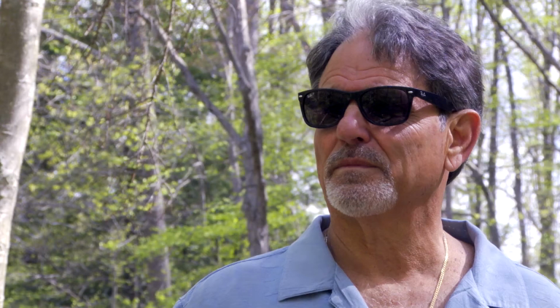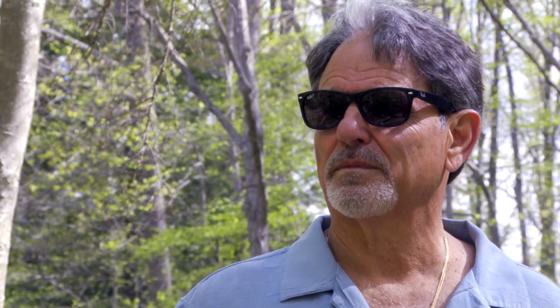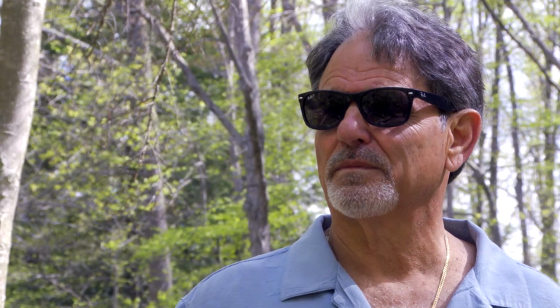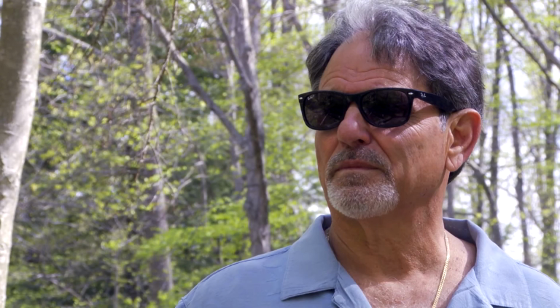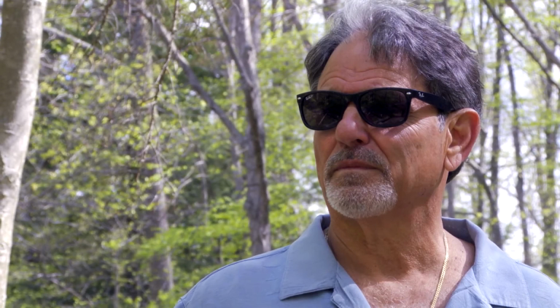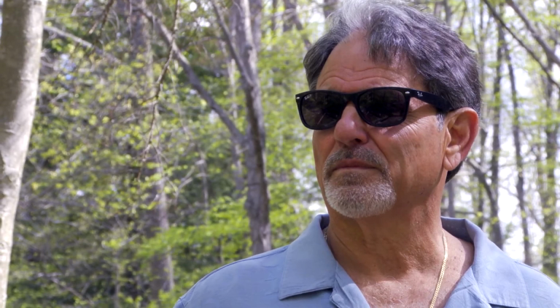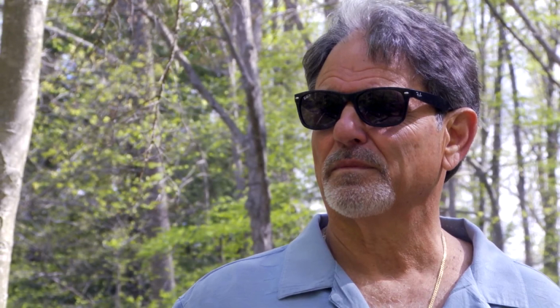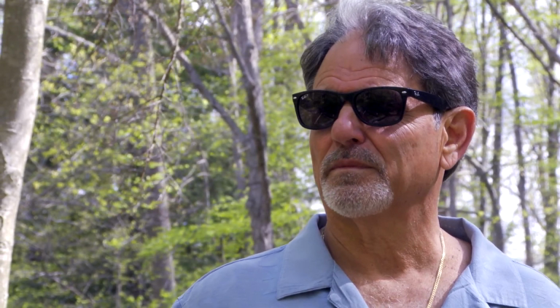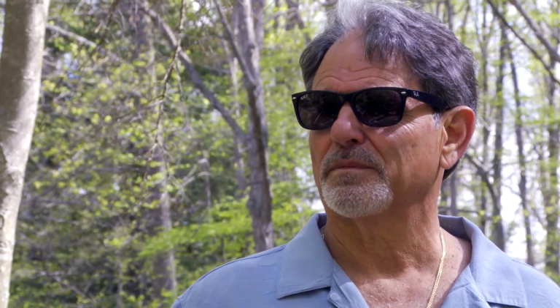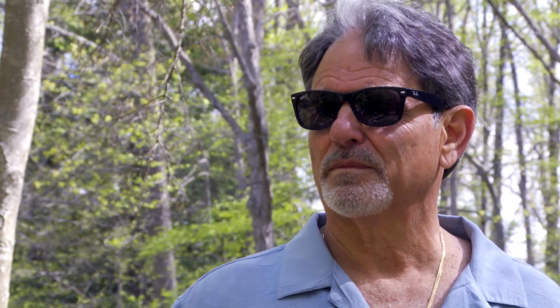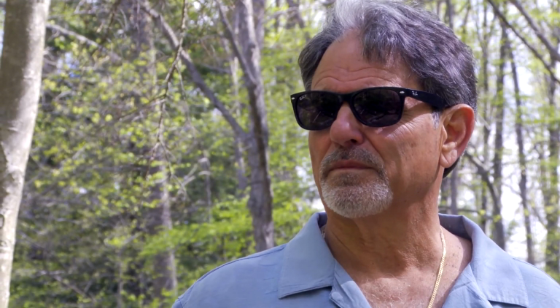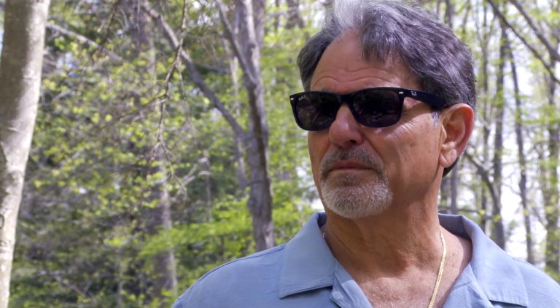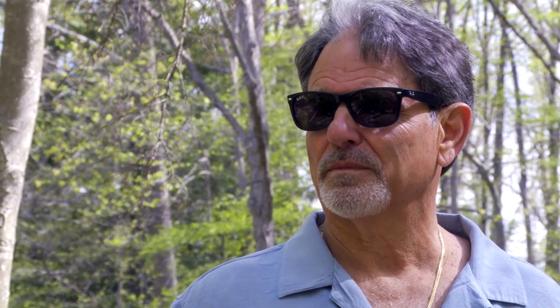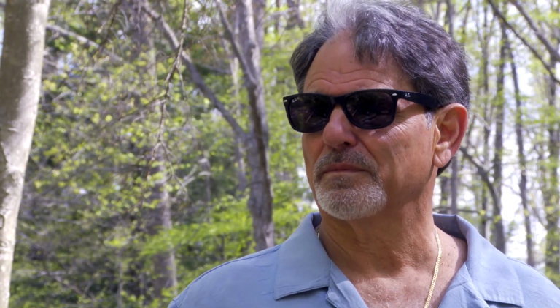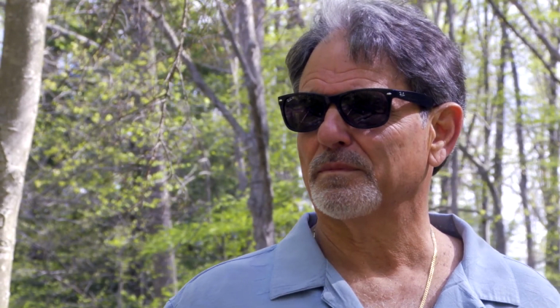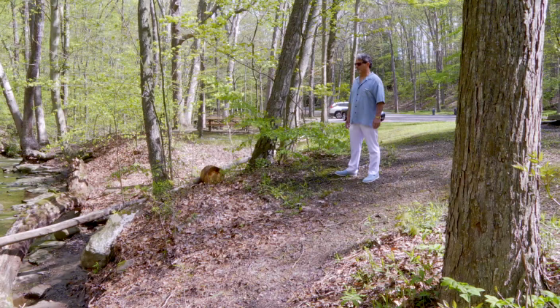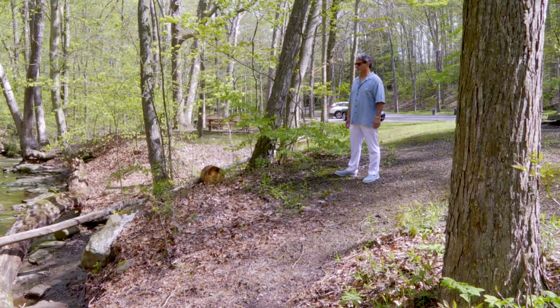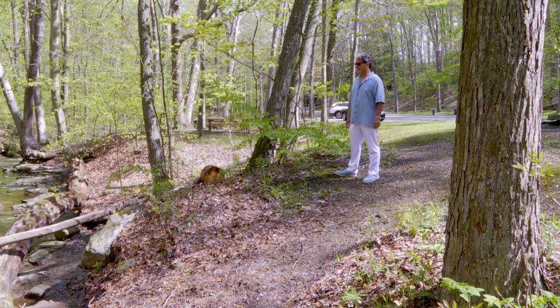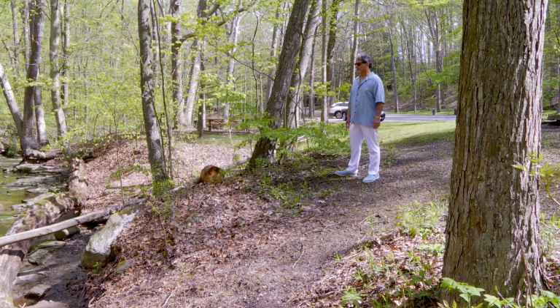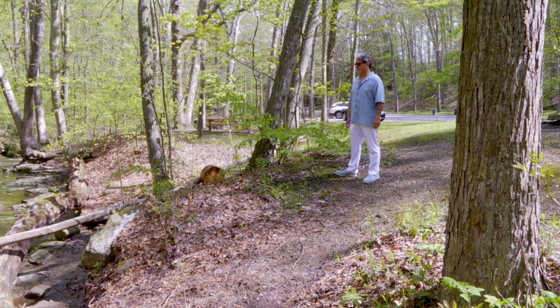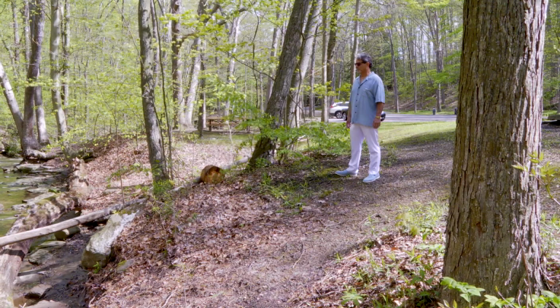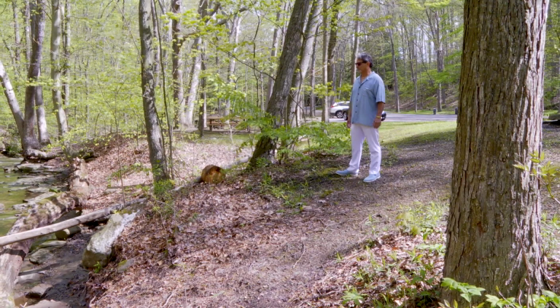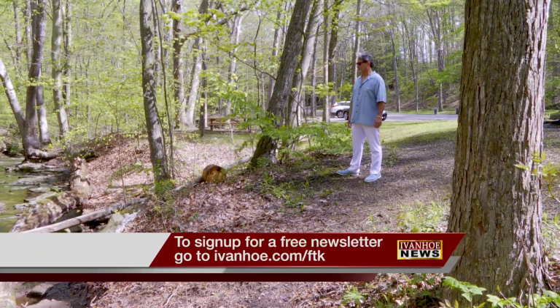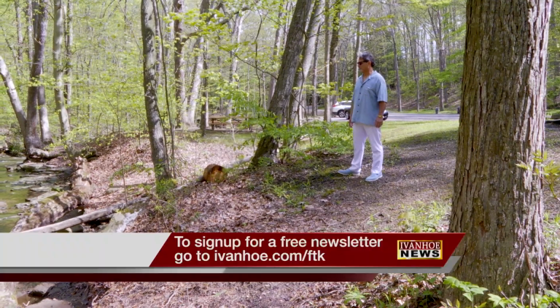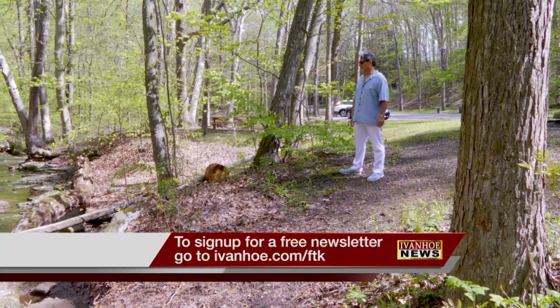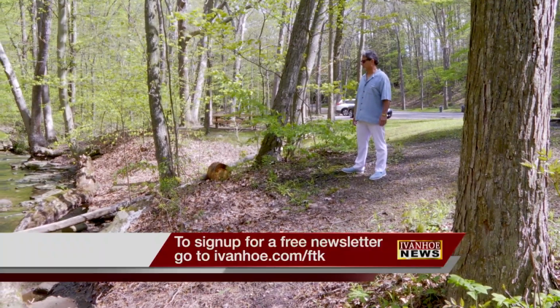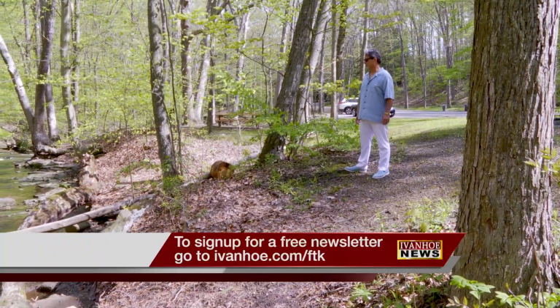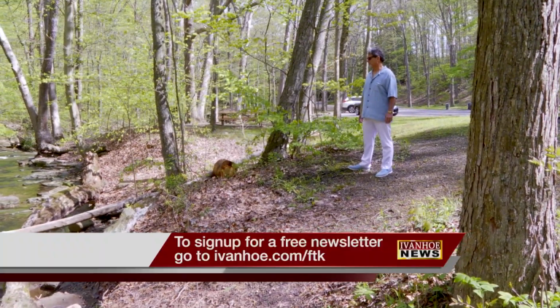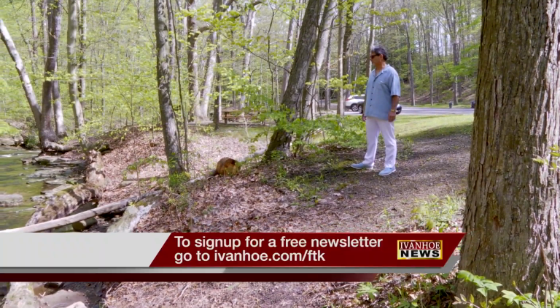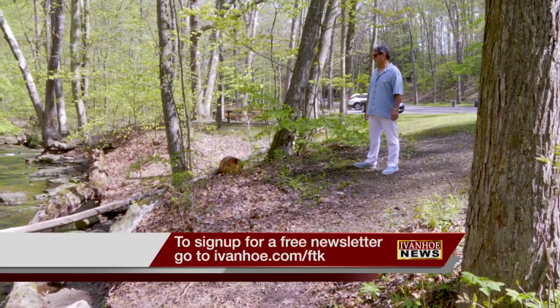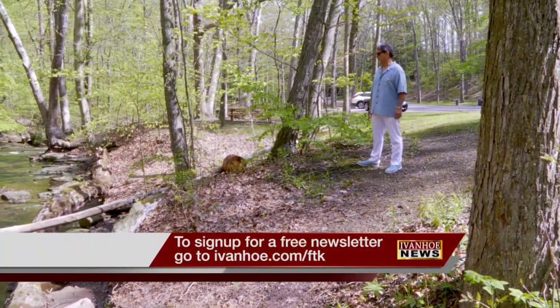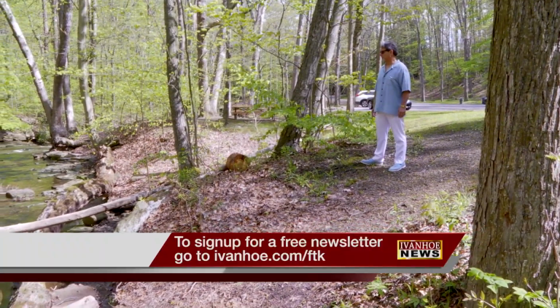Helping men beat cancer and live their best life. I'm Marty Salt reporting.